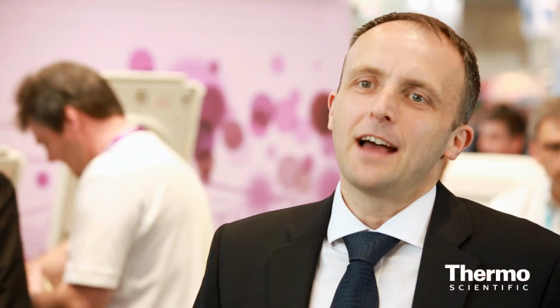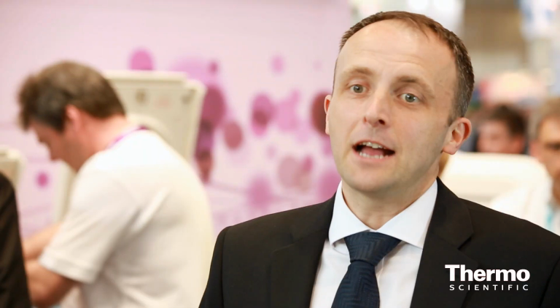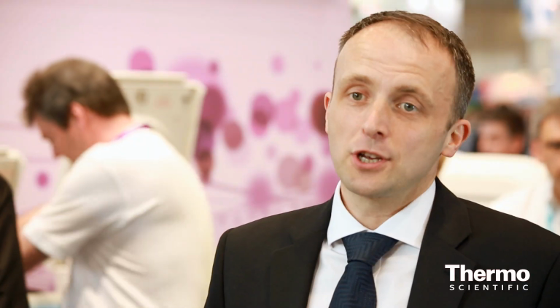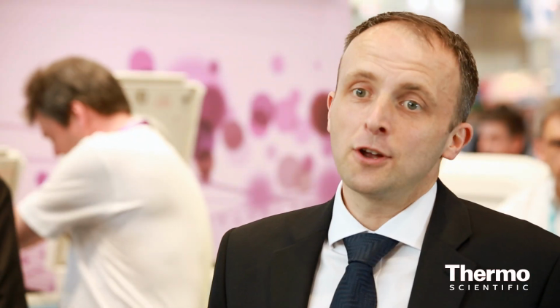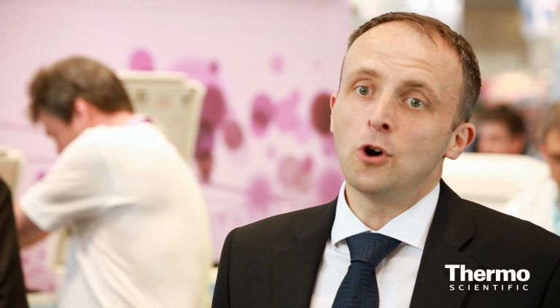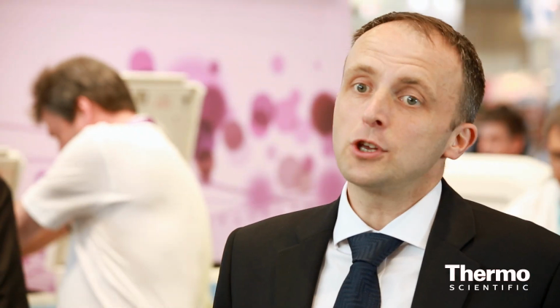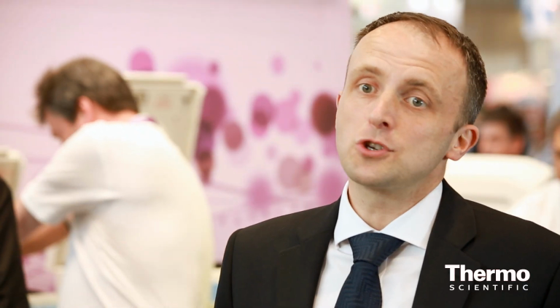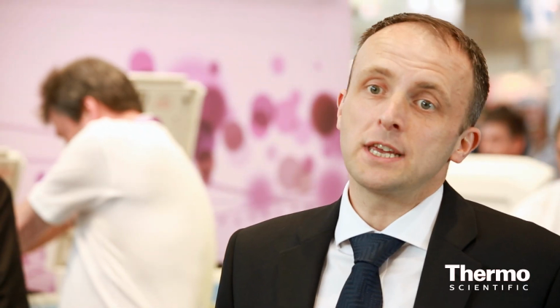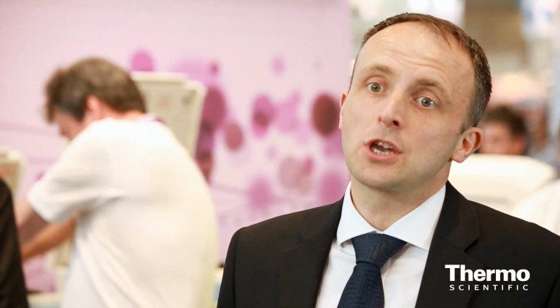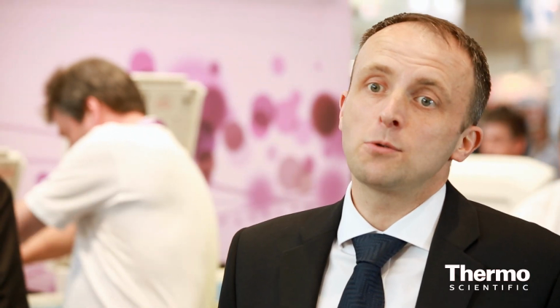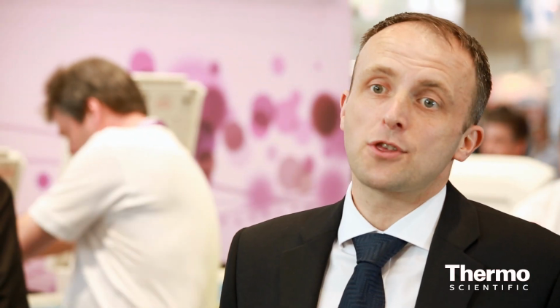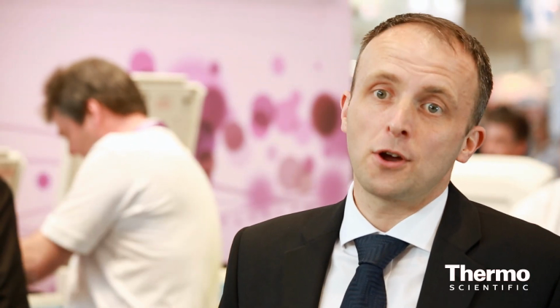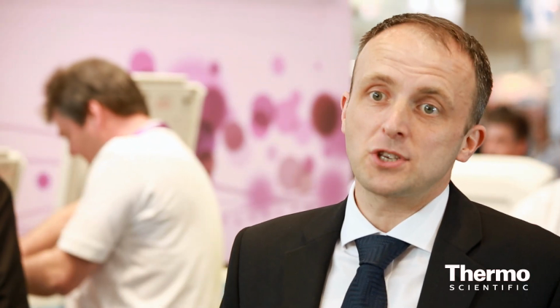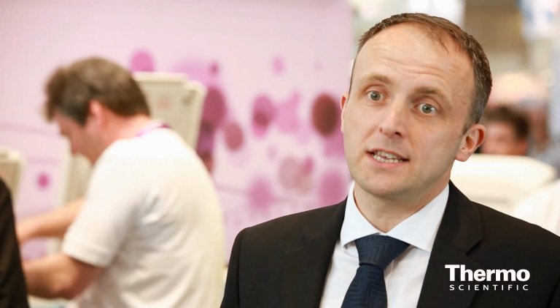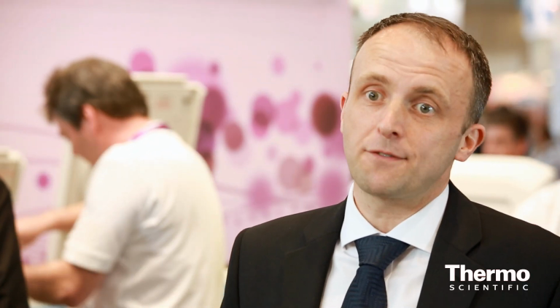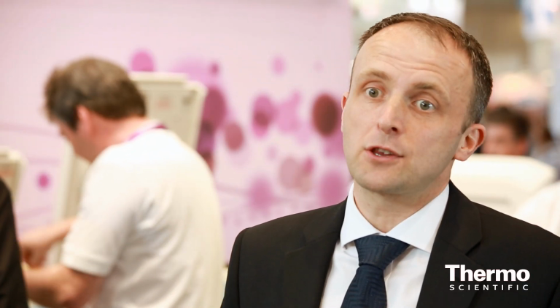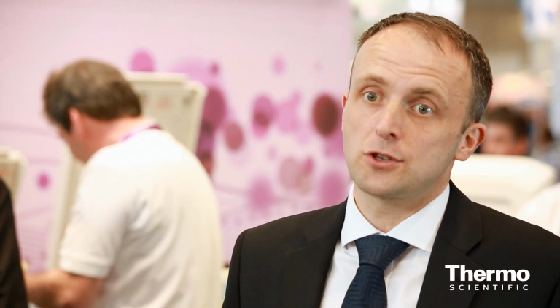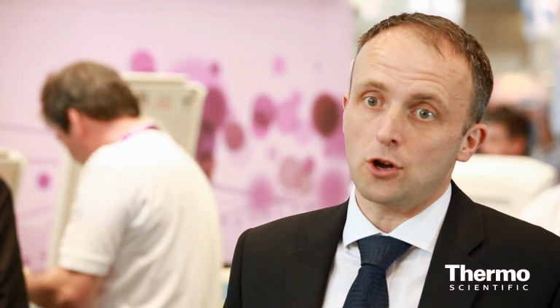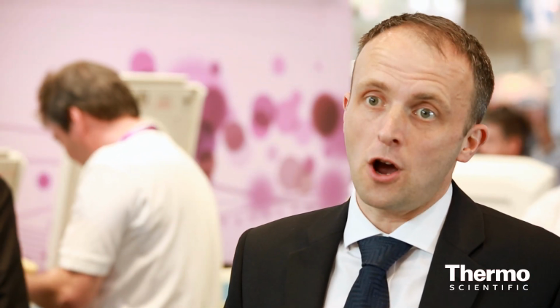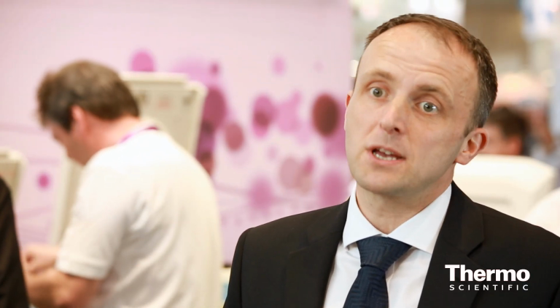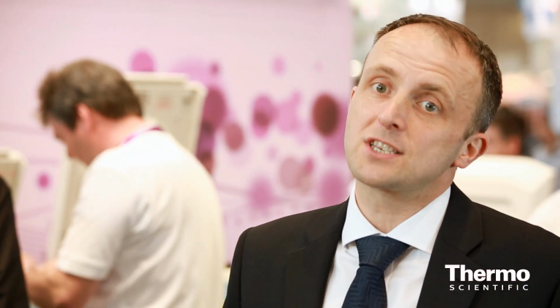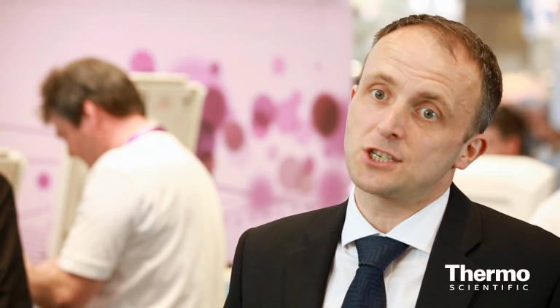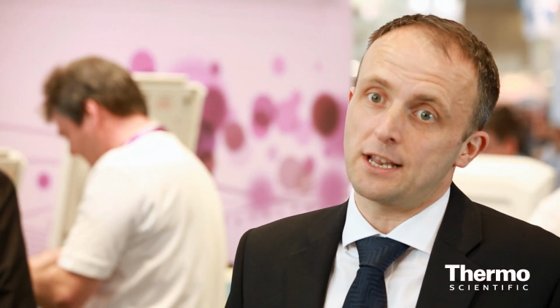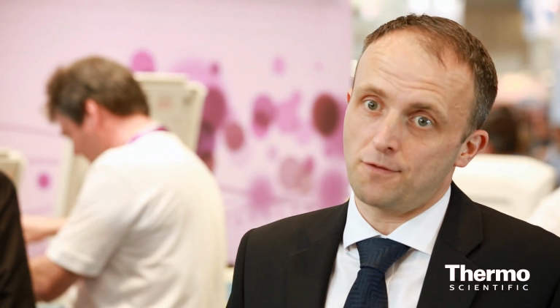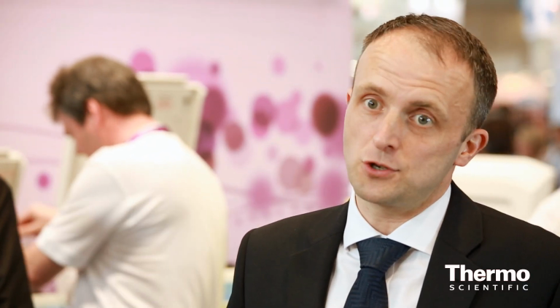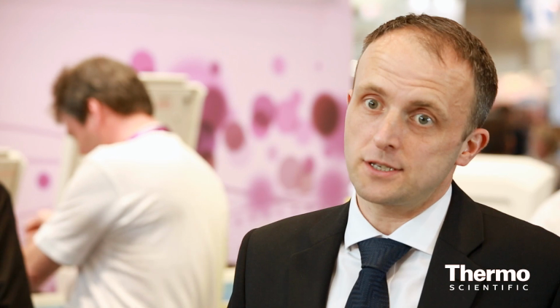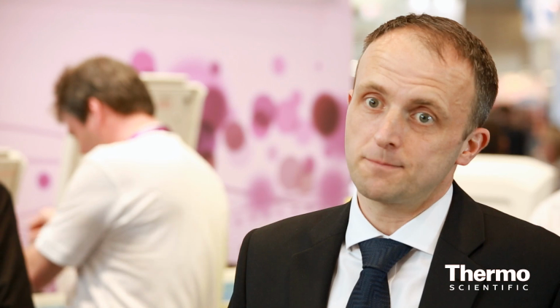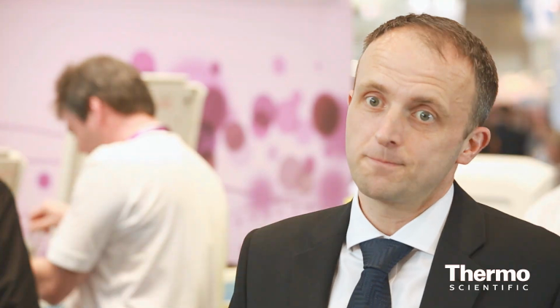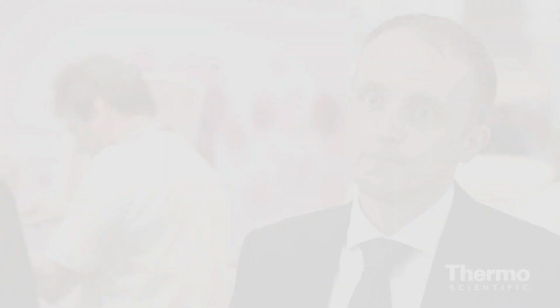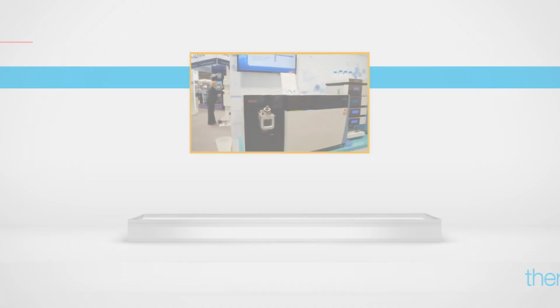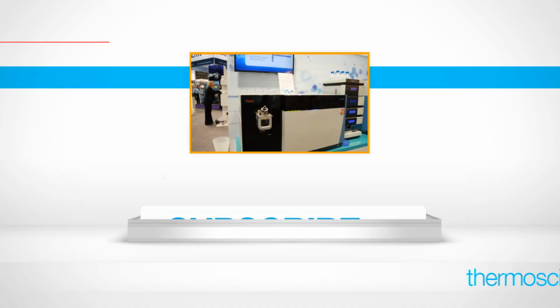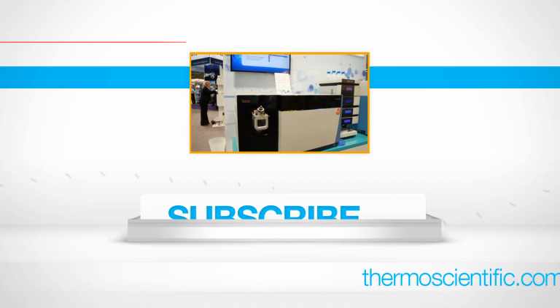And to learn more, you just need to go to thermoscientific.com/centrifuges. Thanks.